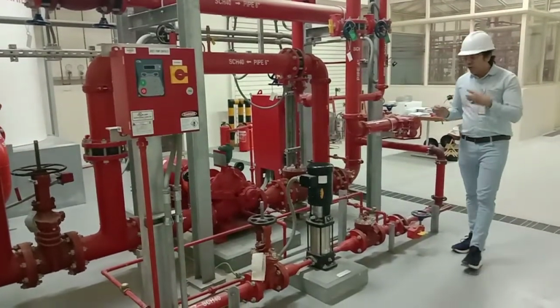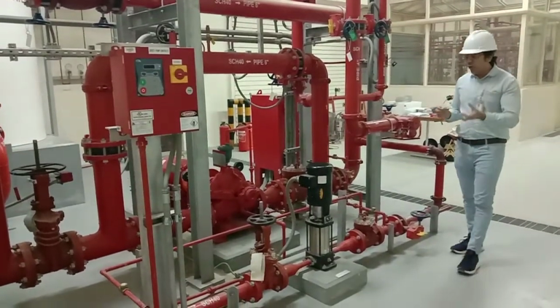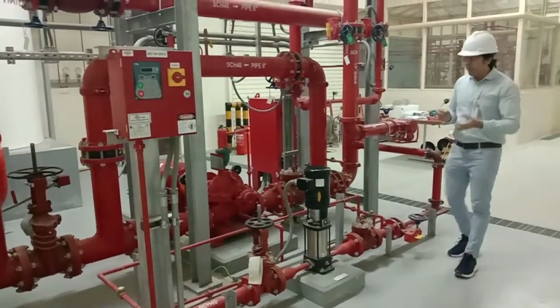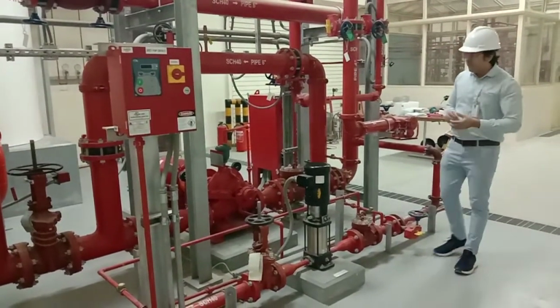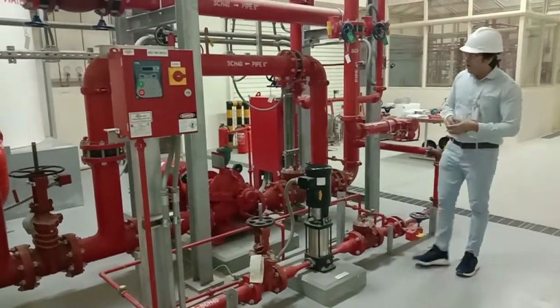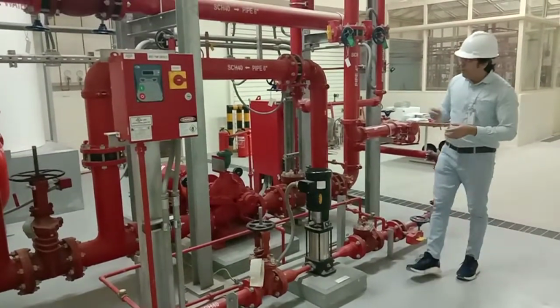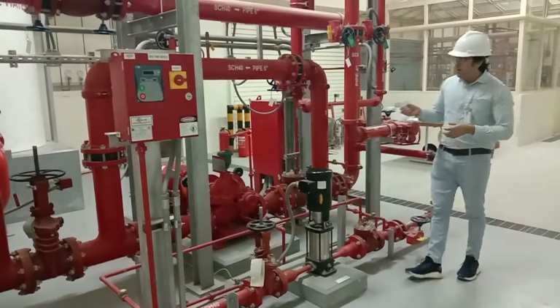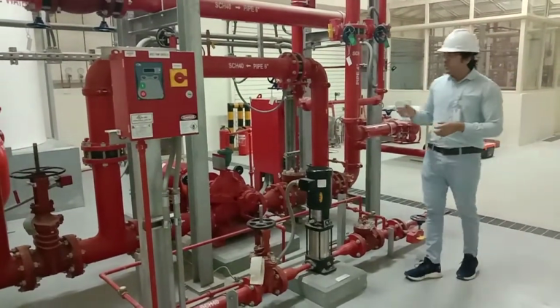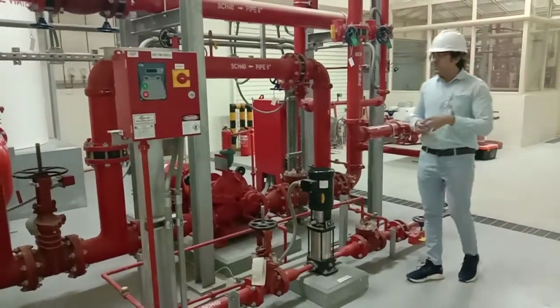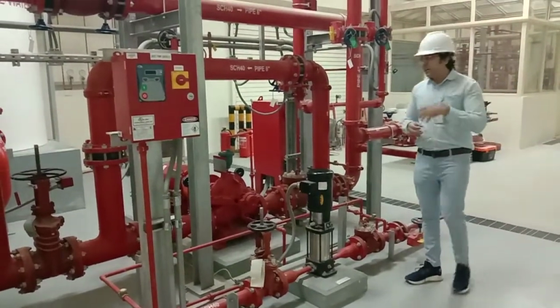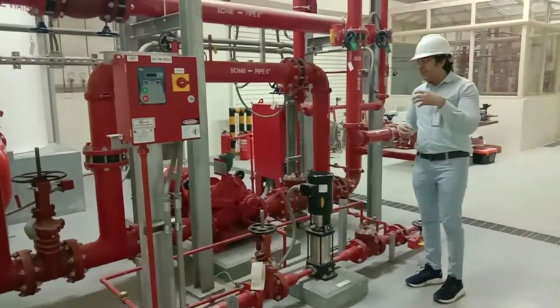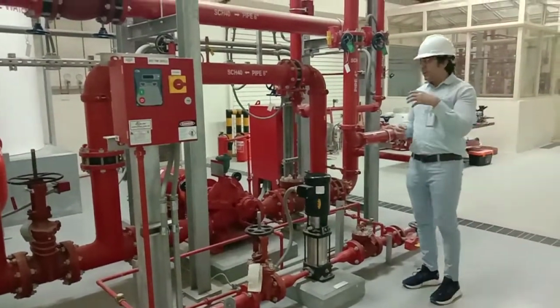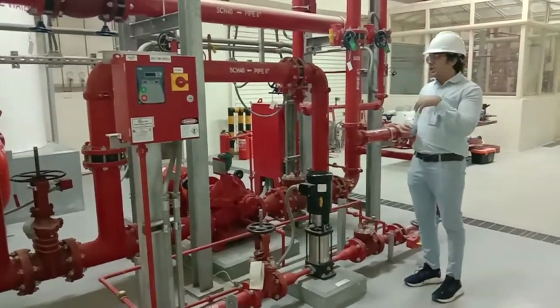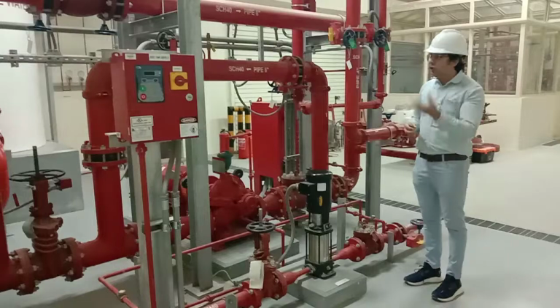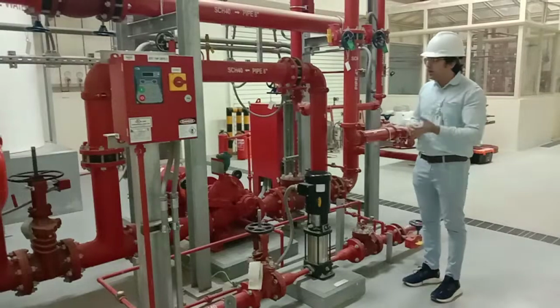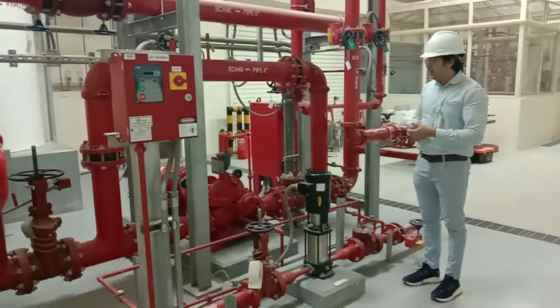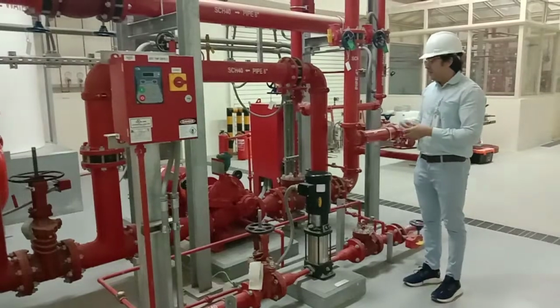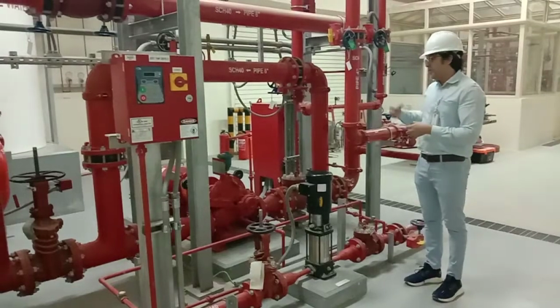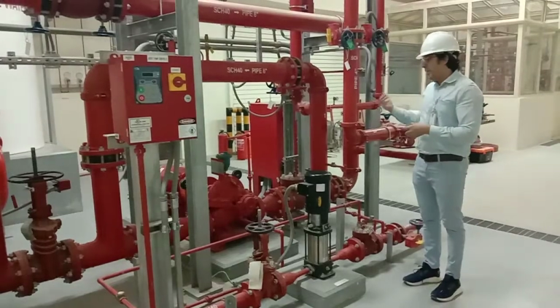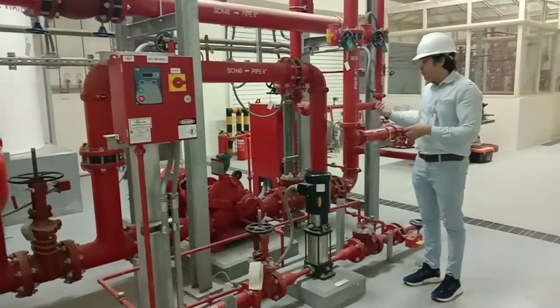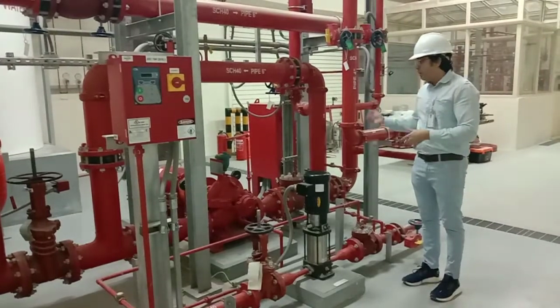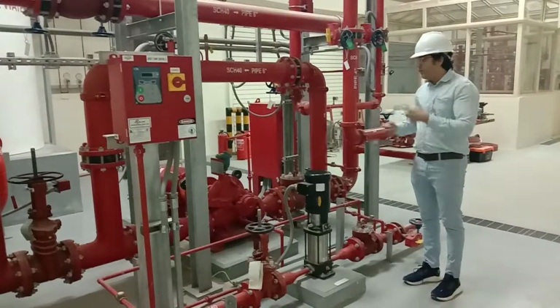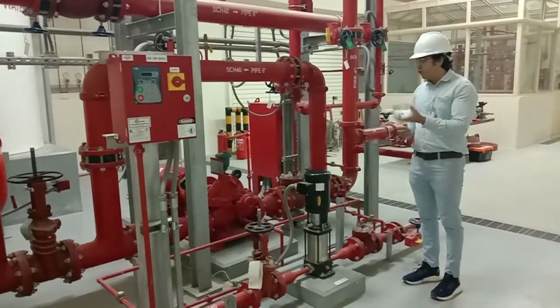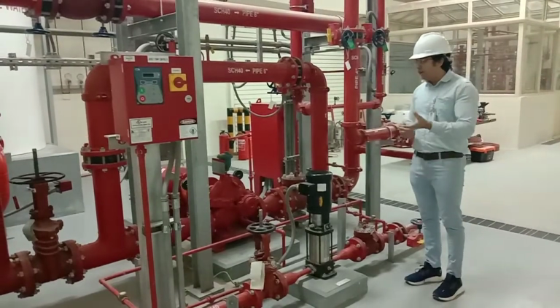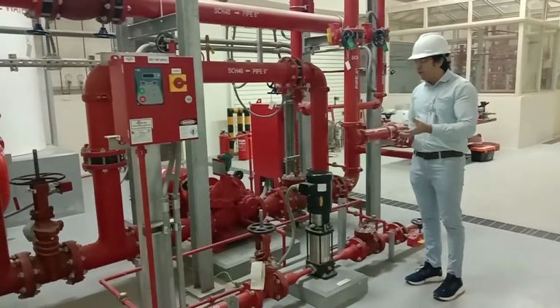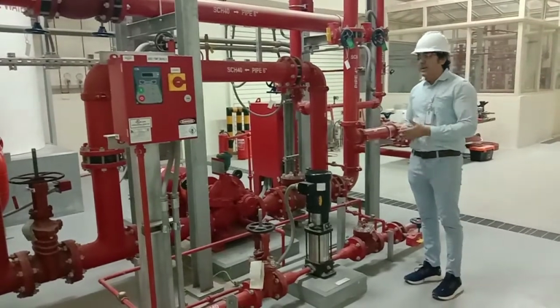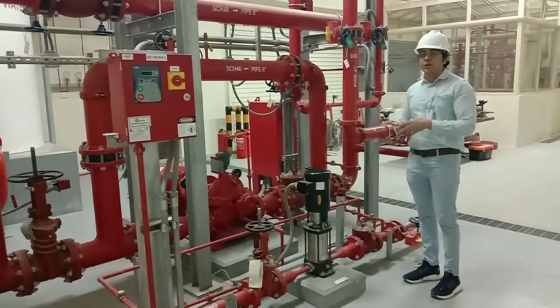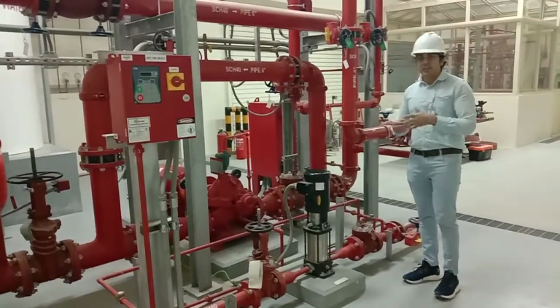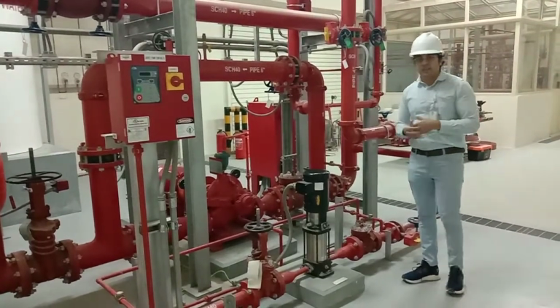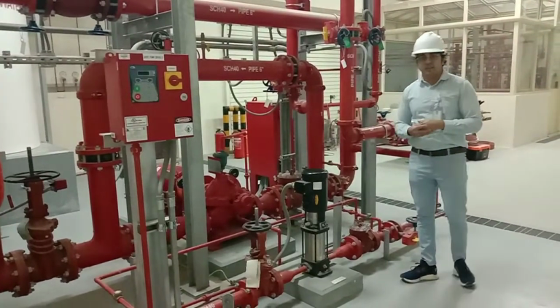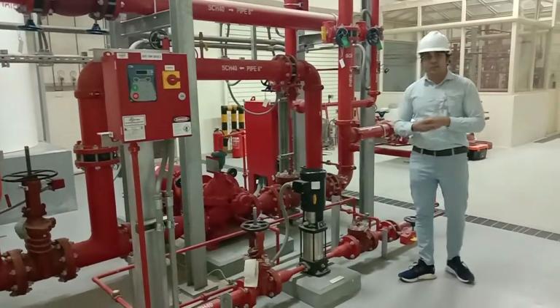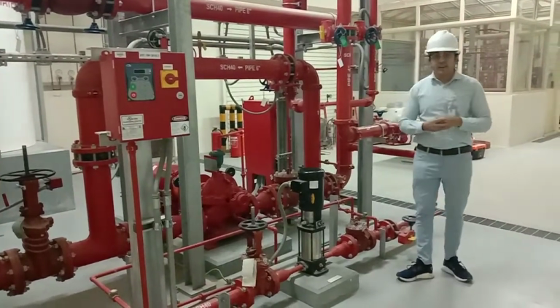That is all about the jockey pump. We will discuss the controller of the main pump and the jockey pump in our next video. Thank you.